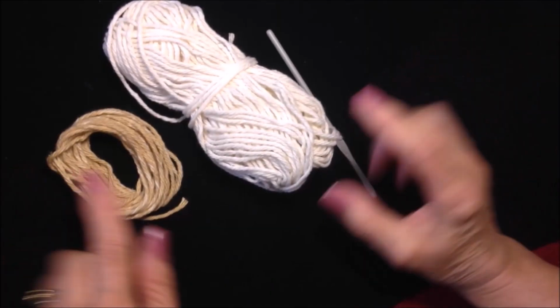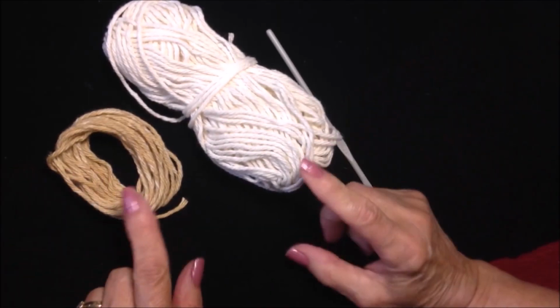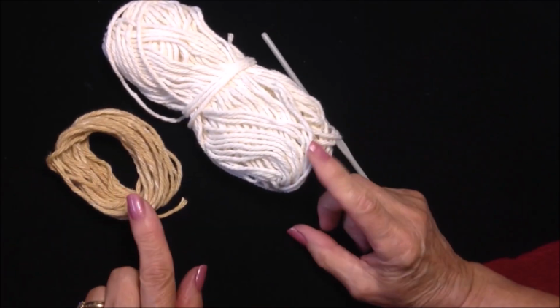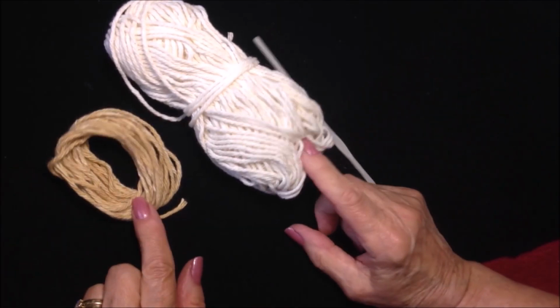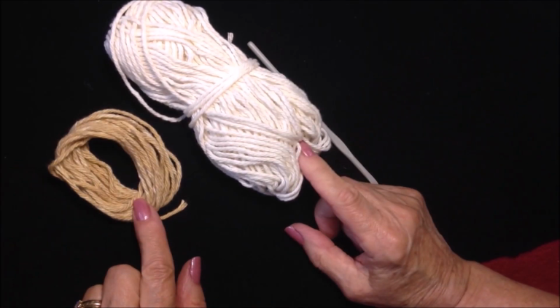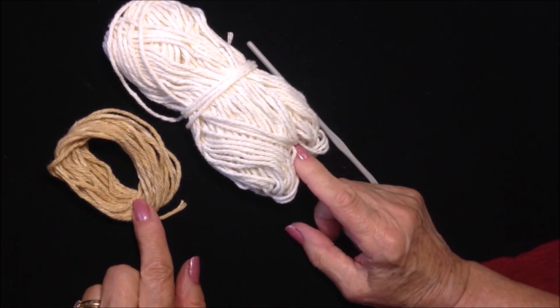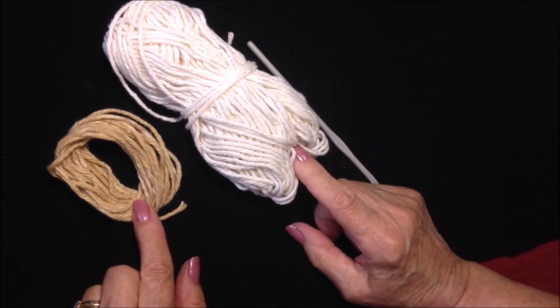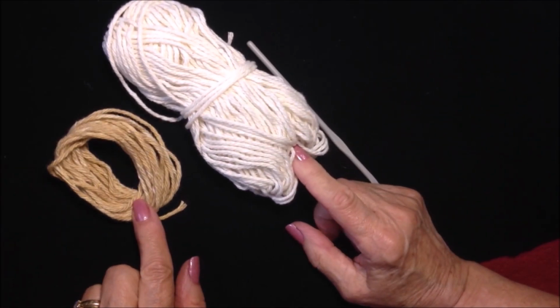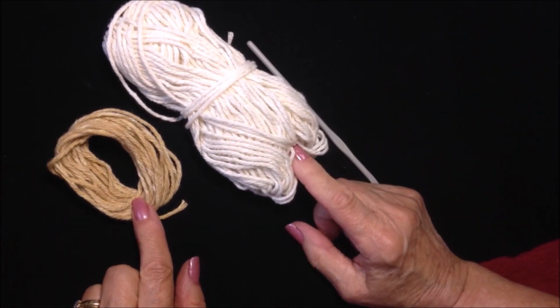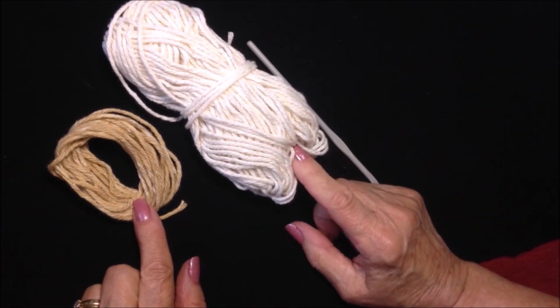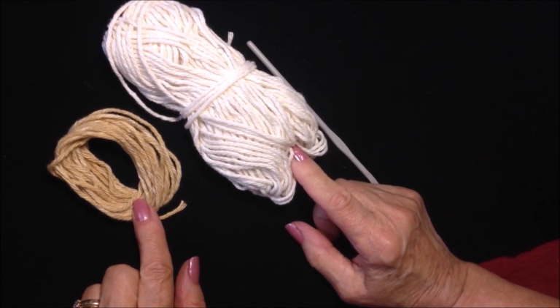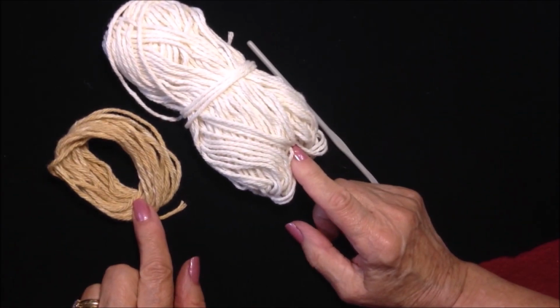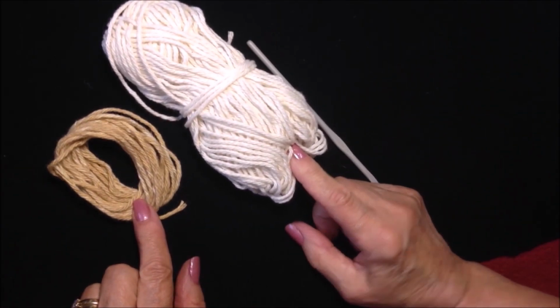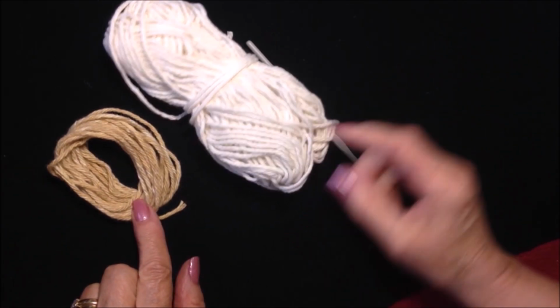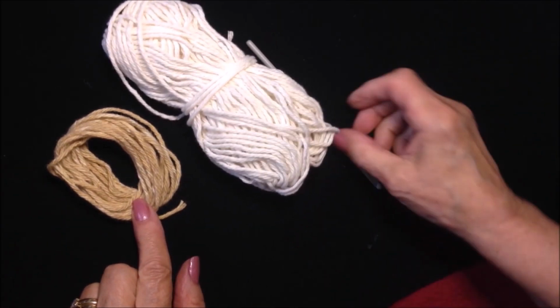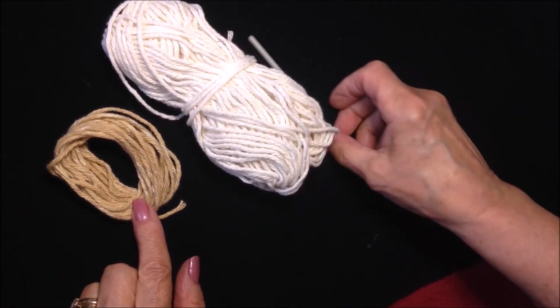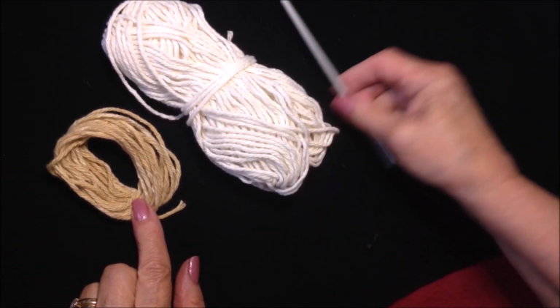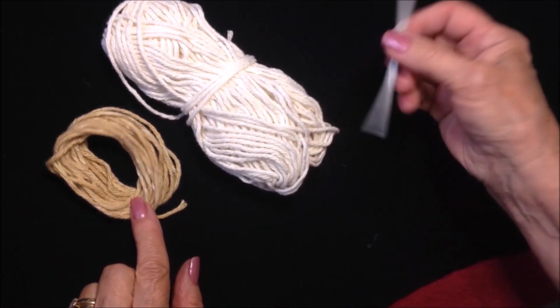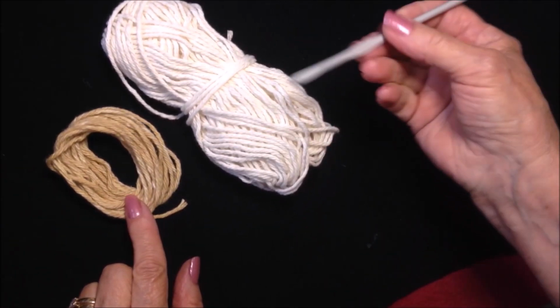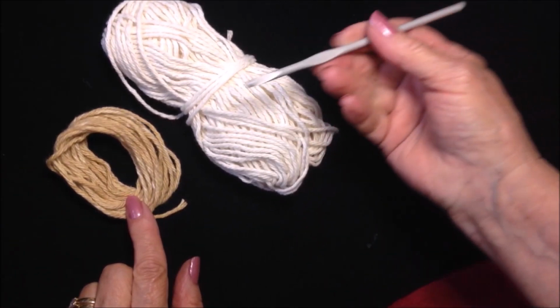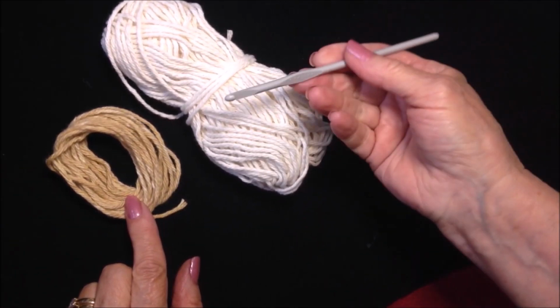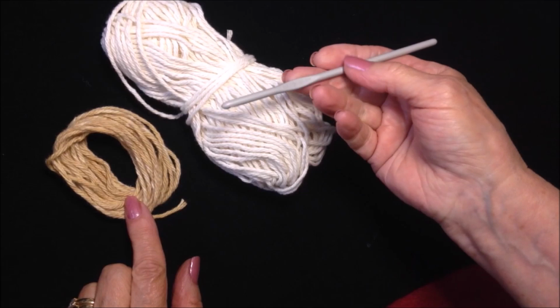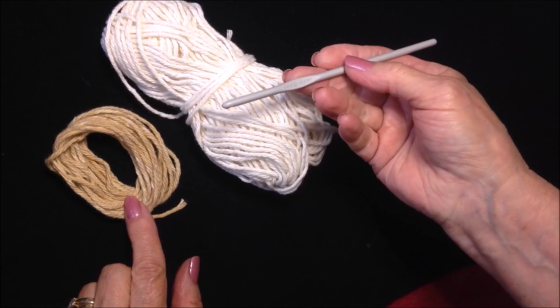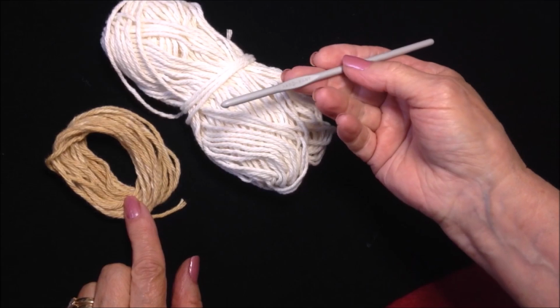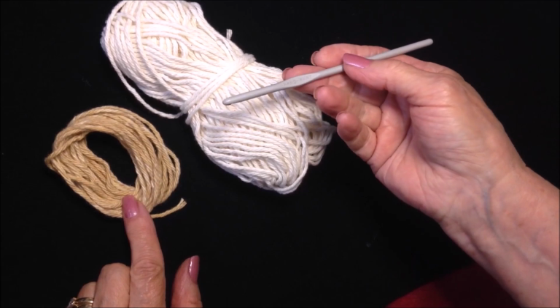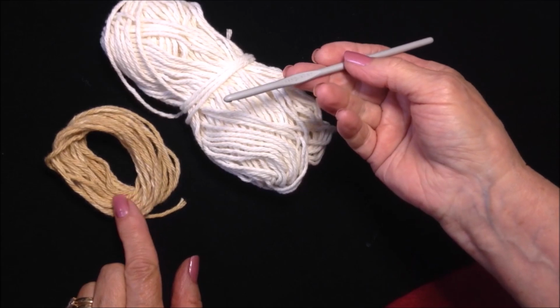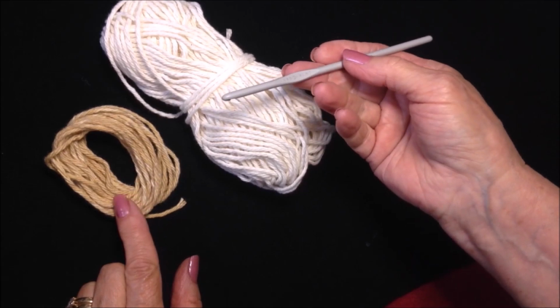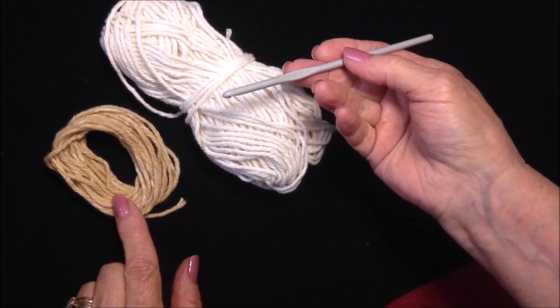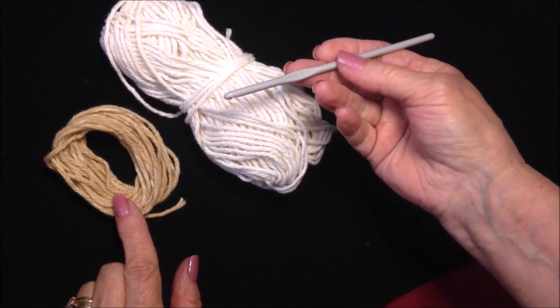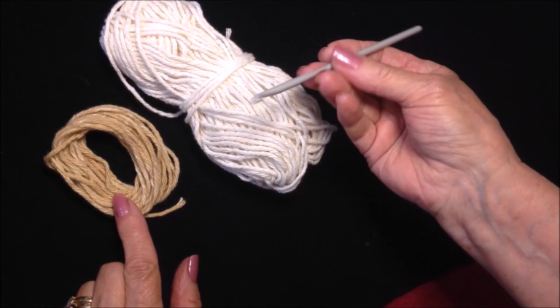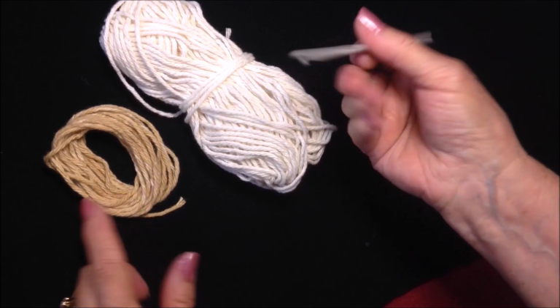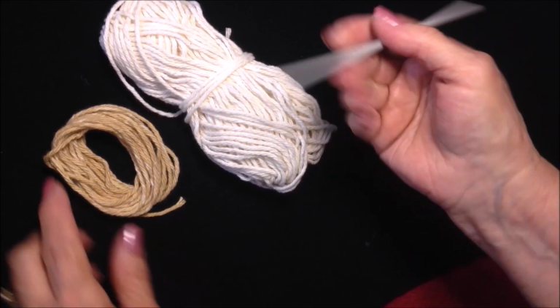I'm working with 100% cotton yarn and a 4.5mm crochet hook.